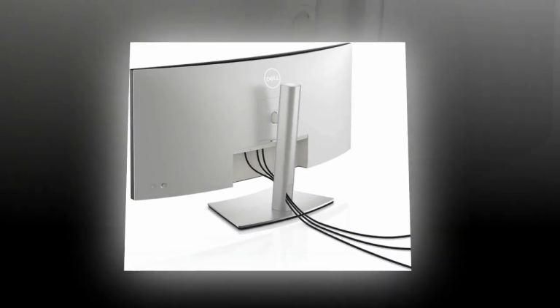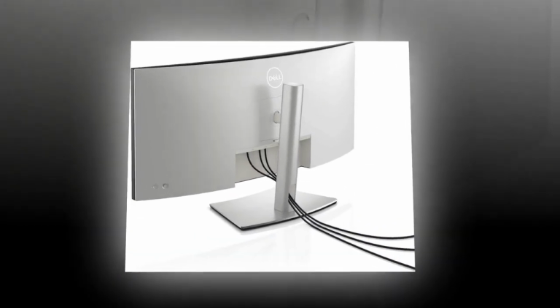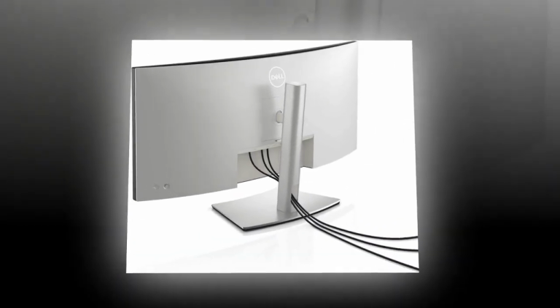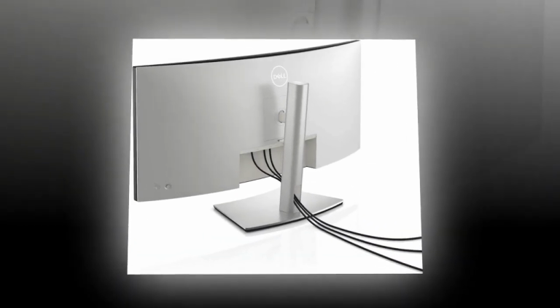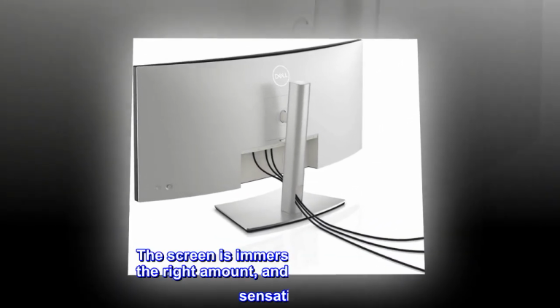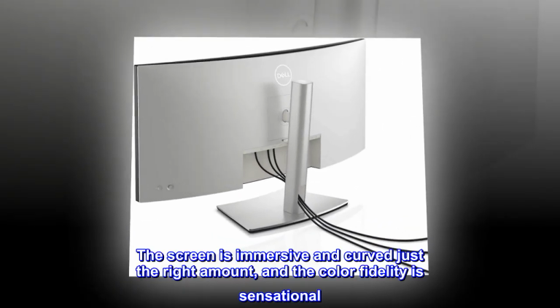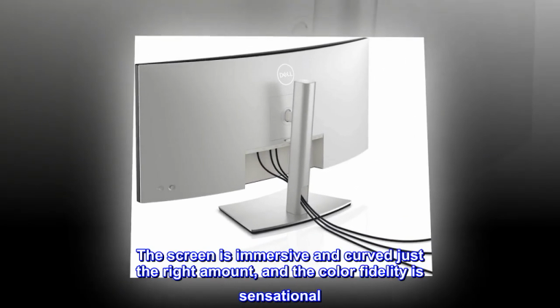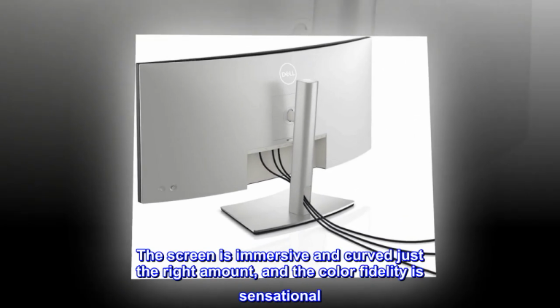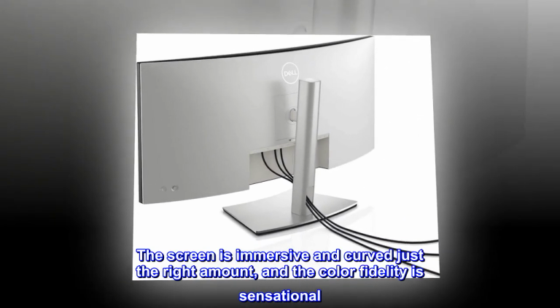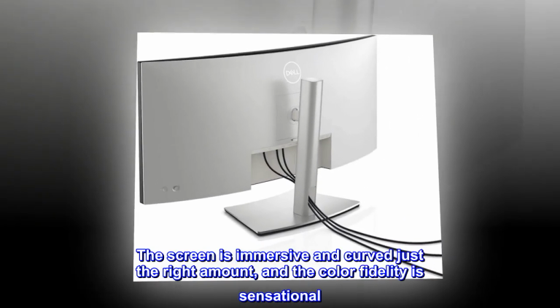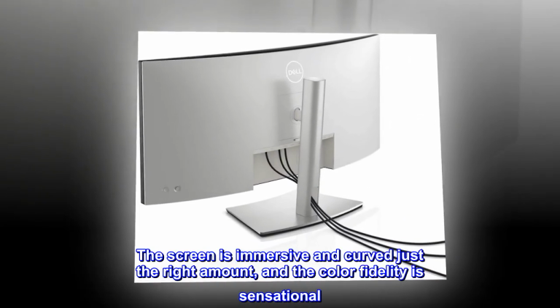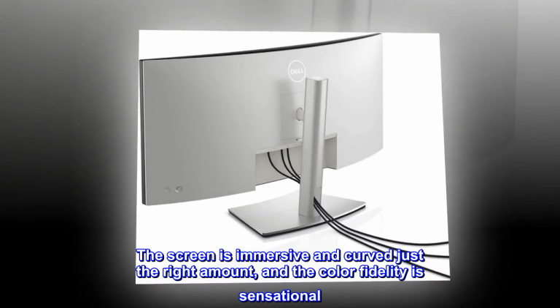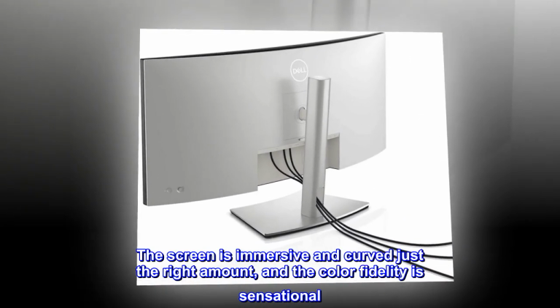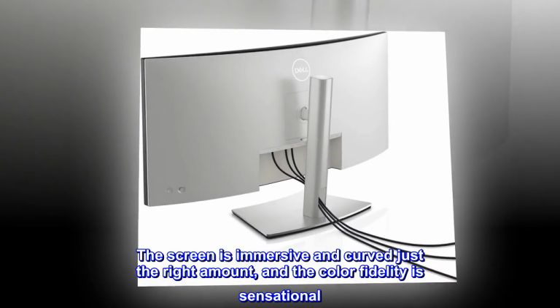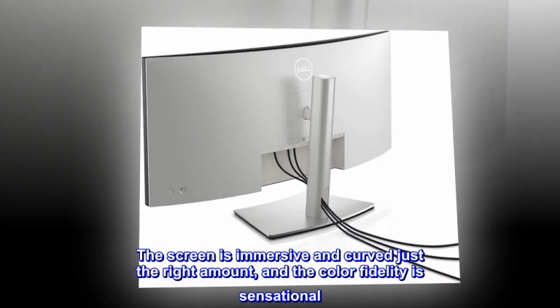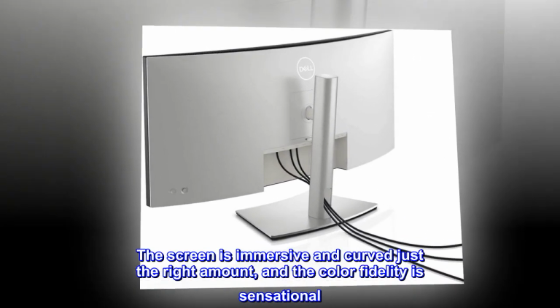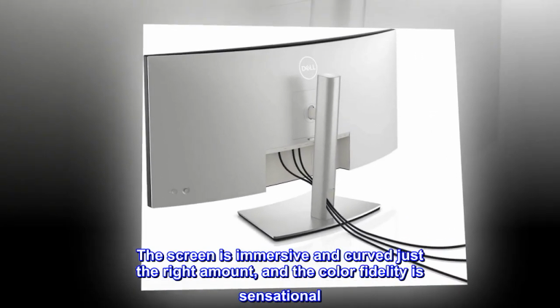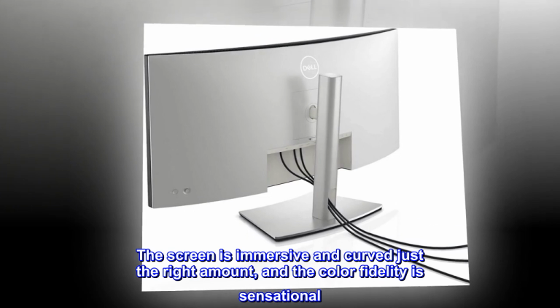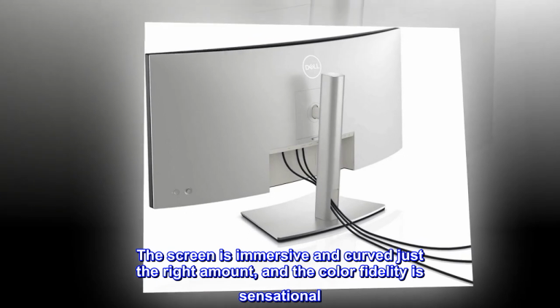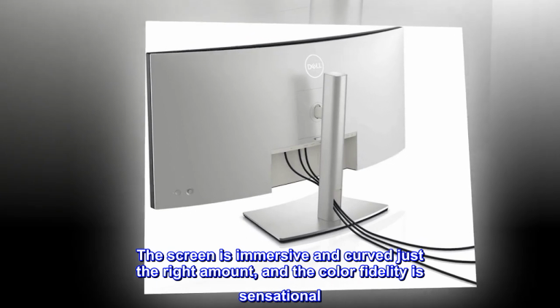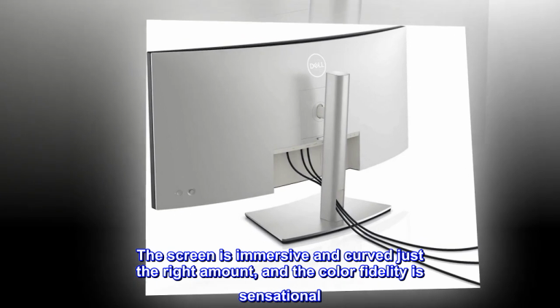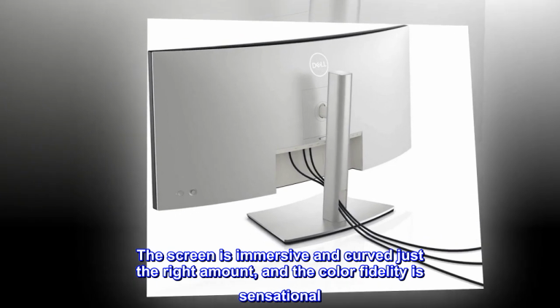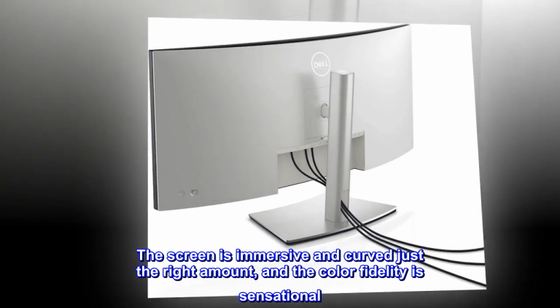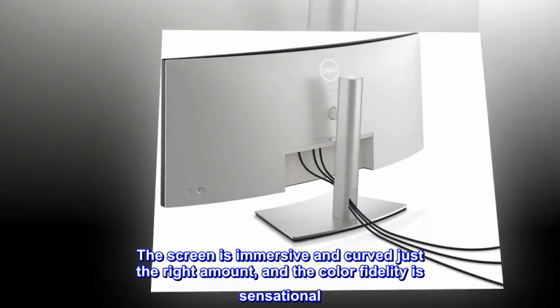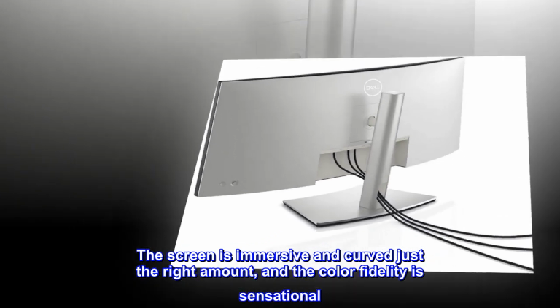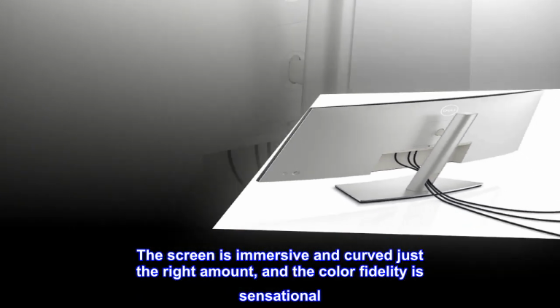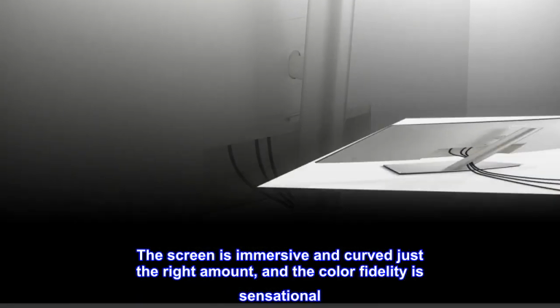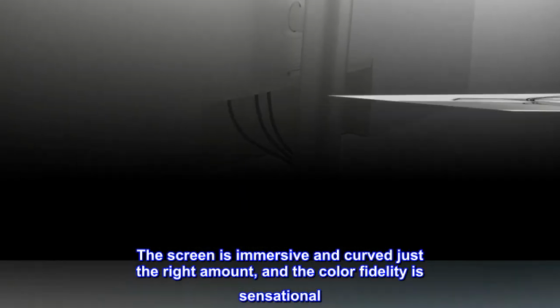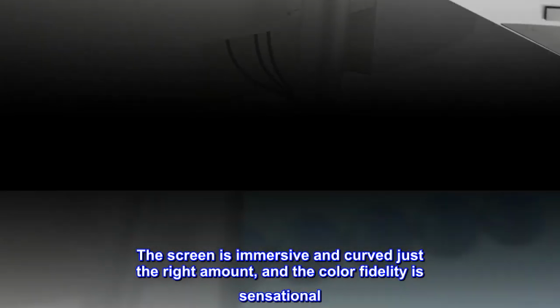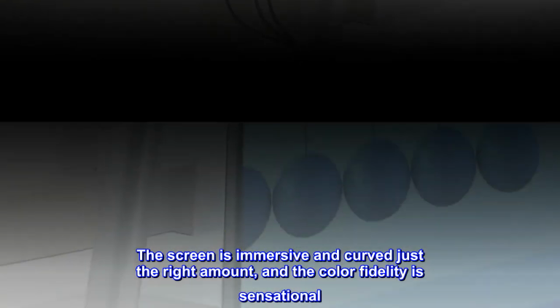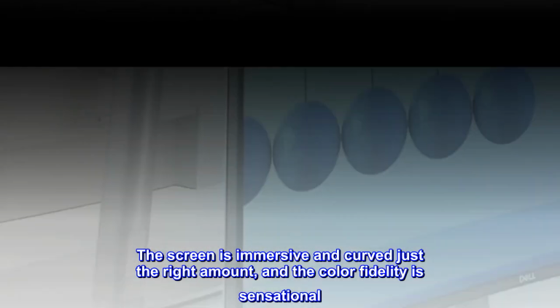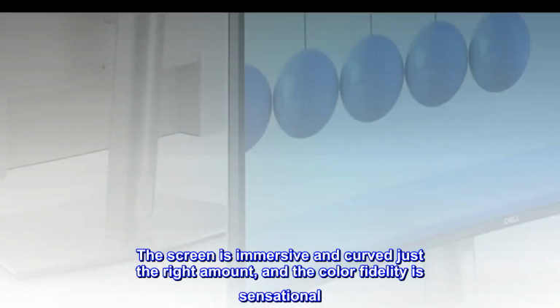The screen is immersive and curved just the right amount, and the color fidelity is sensational.